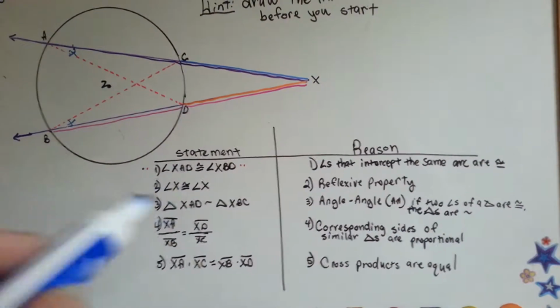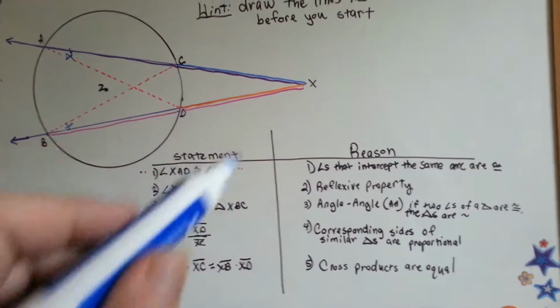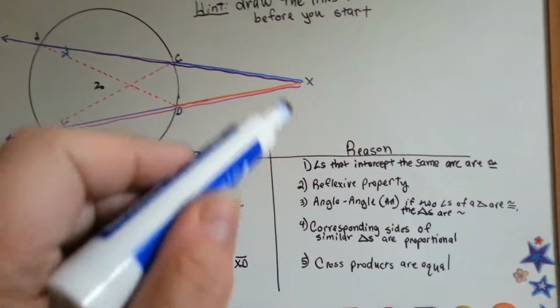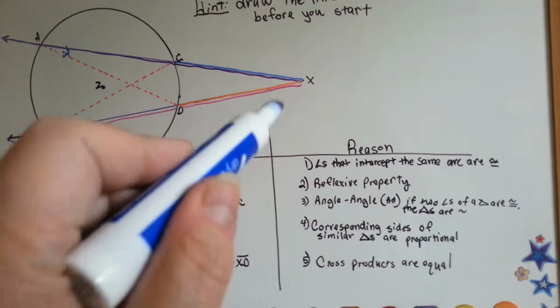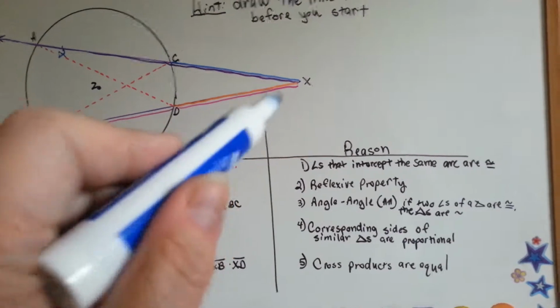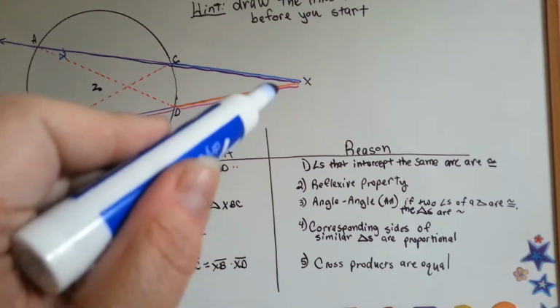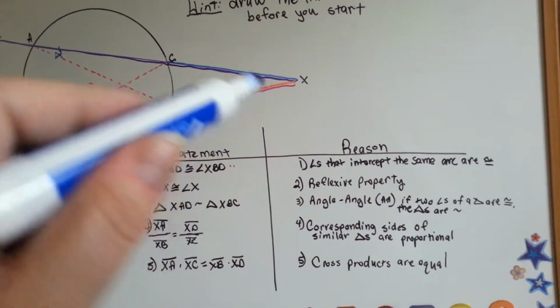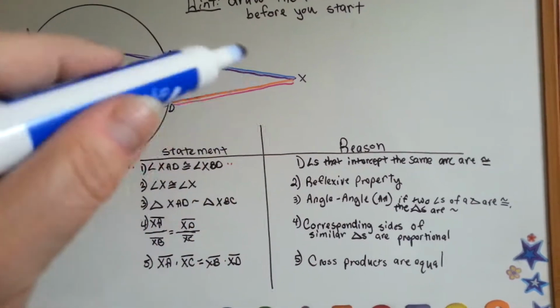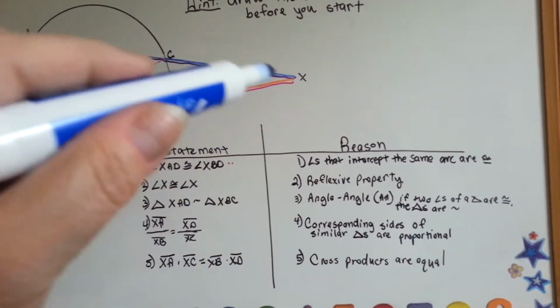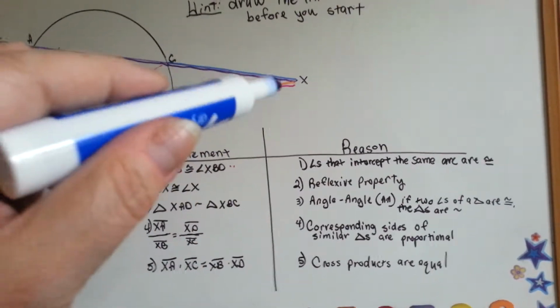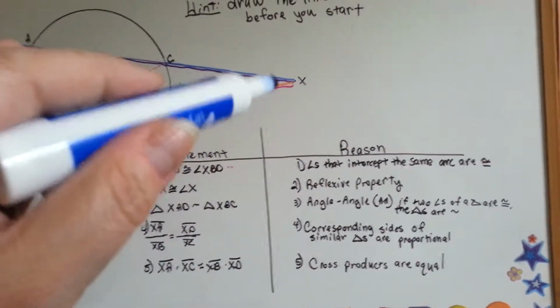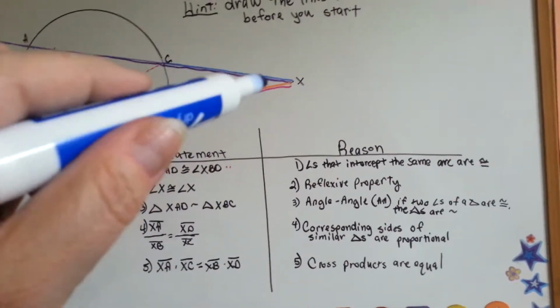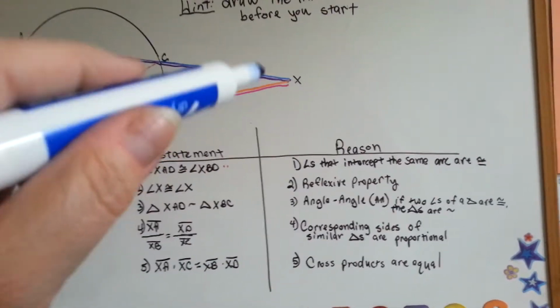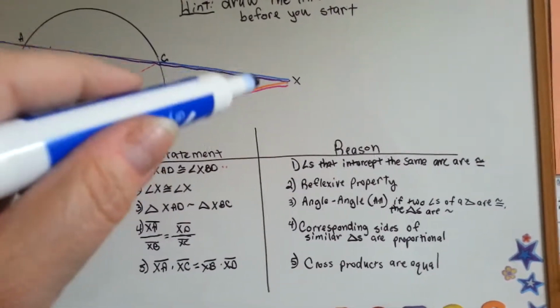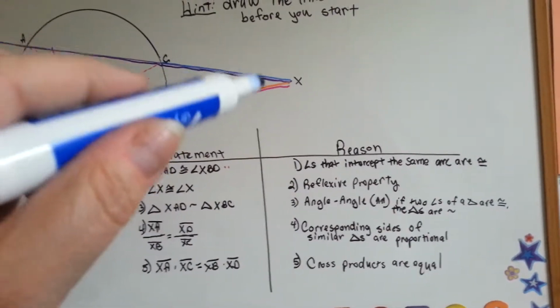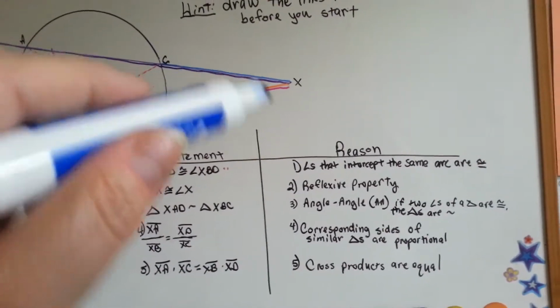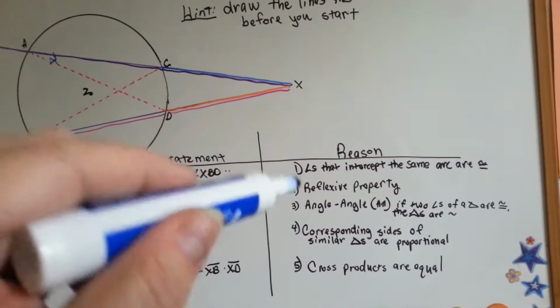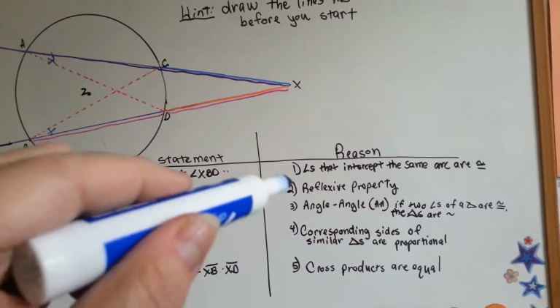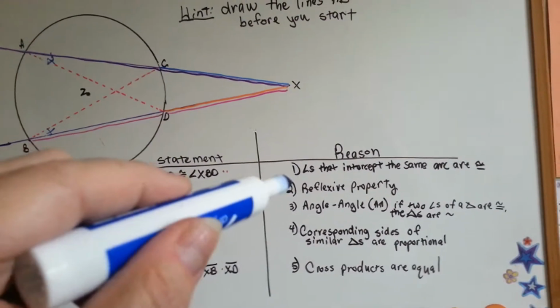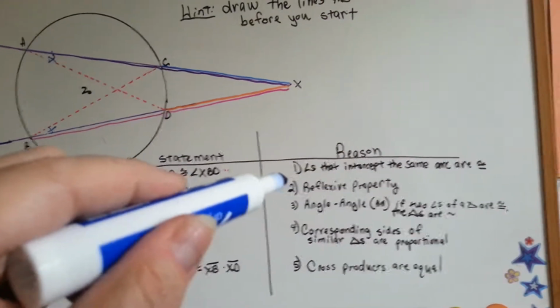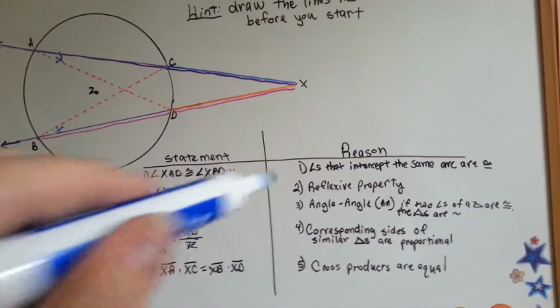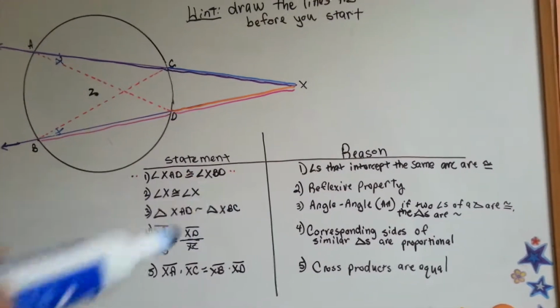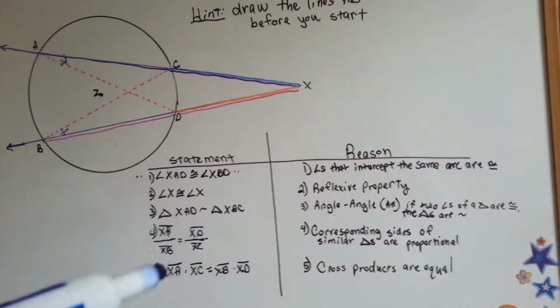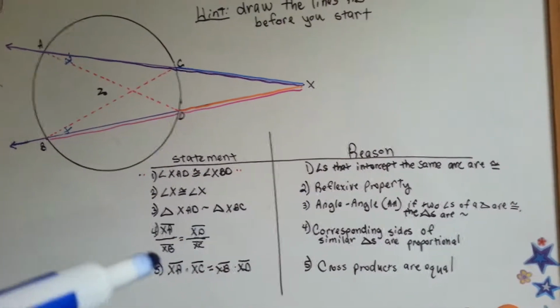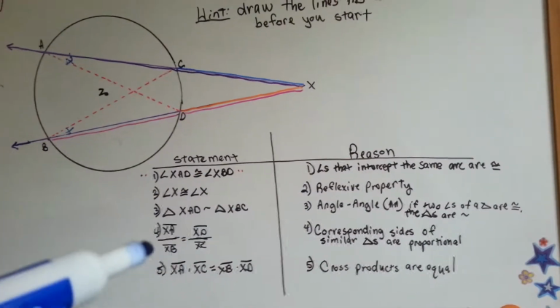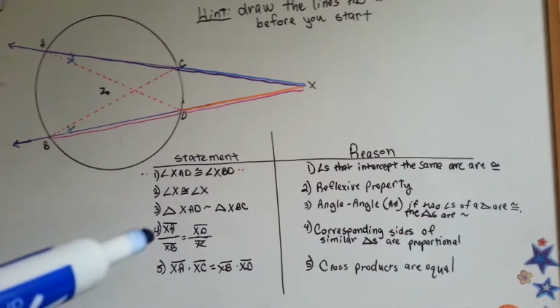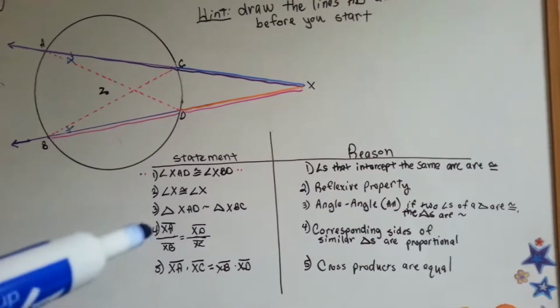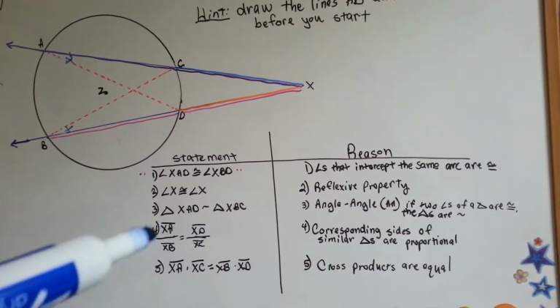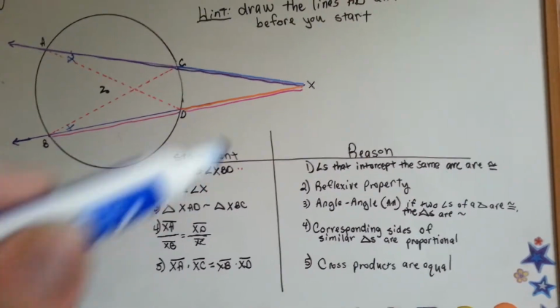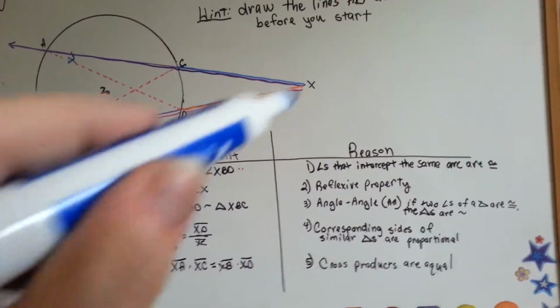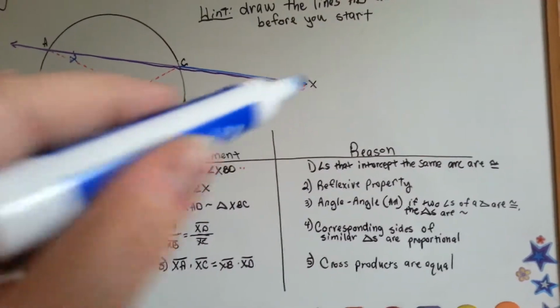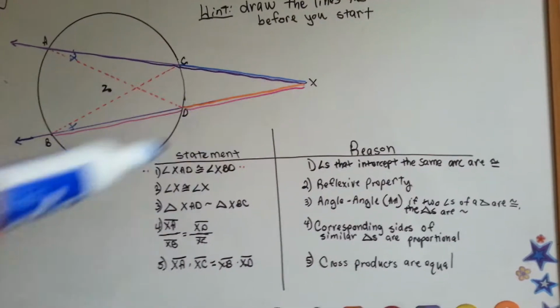Angle X is congruent to itself because of the reflexive property — that's easy.